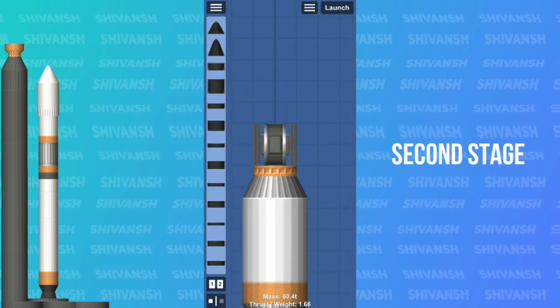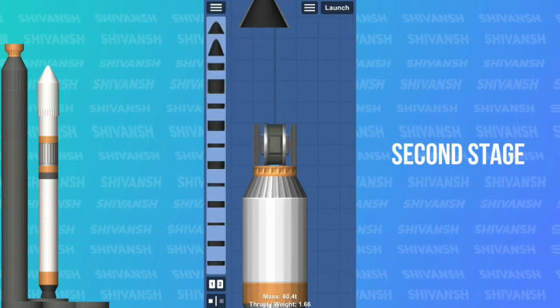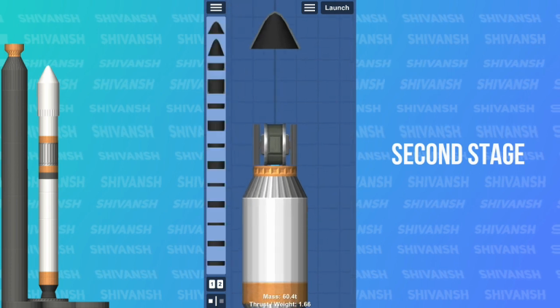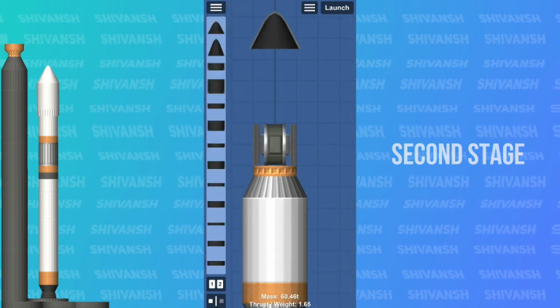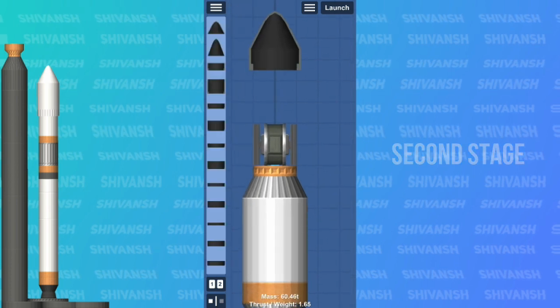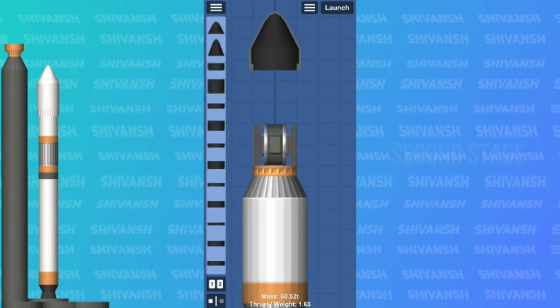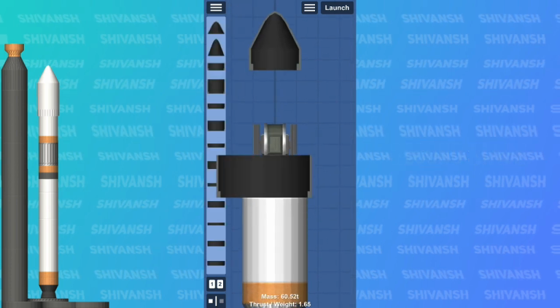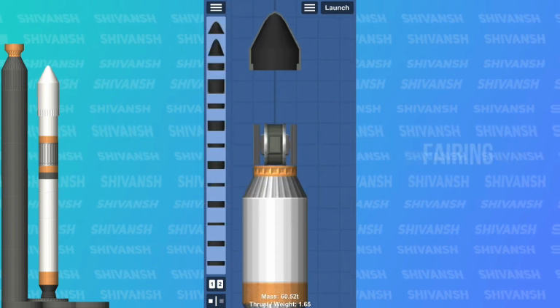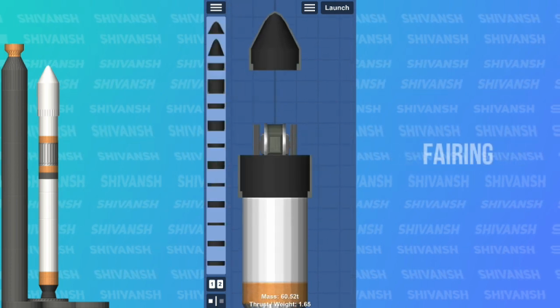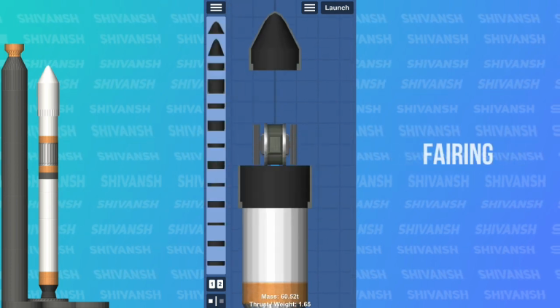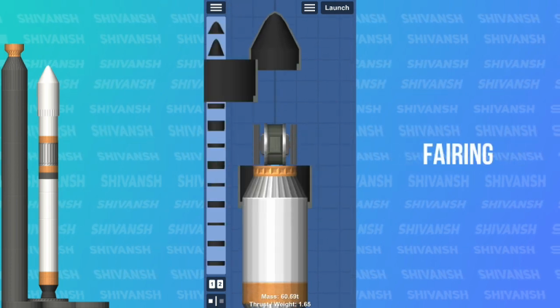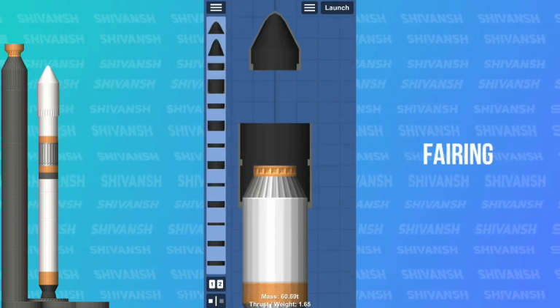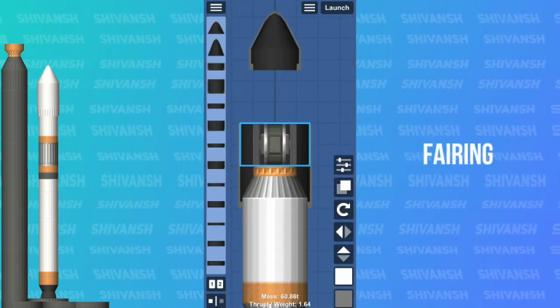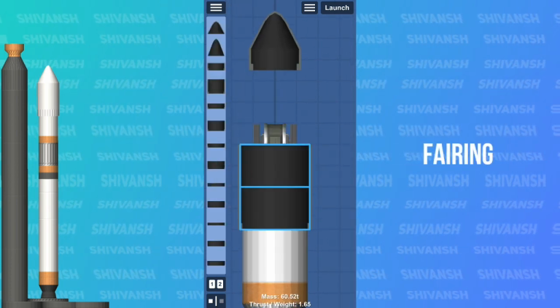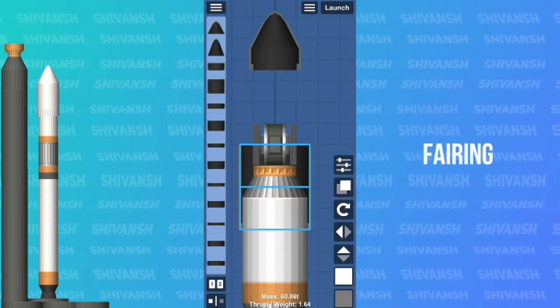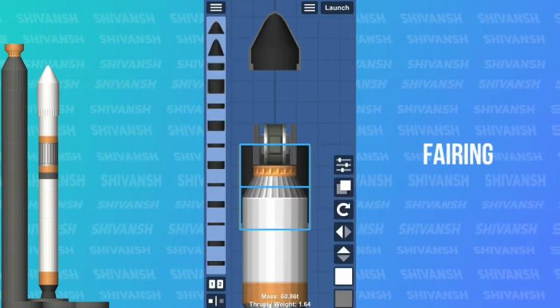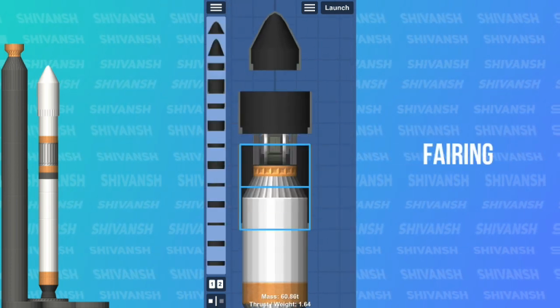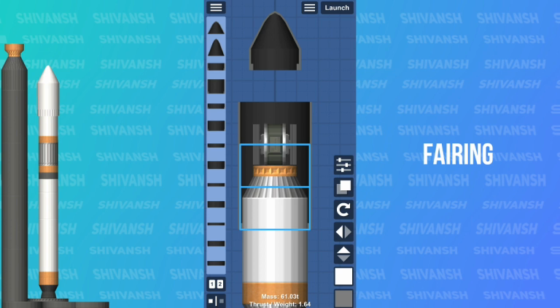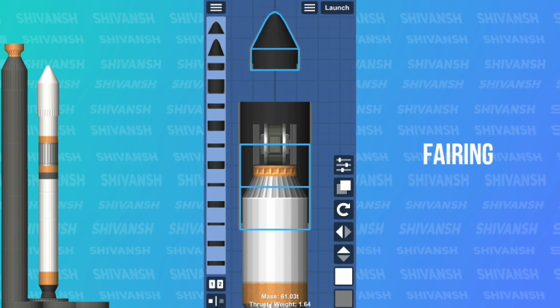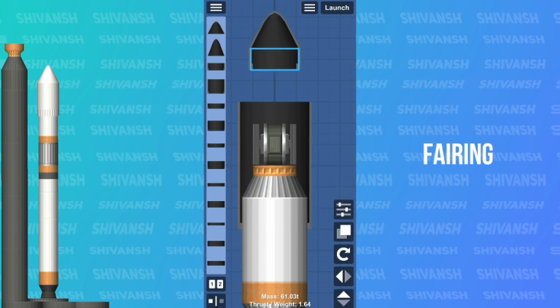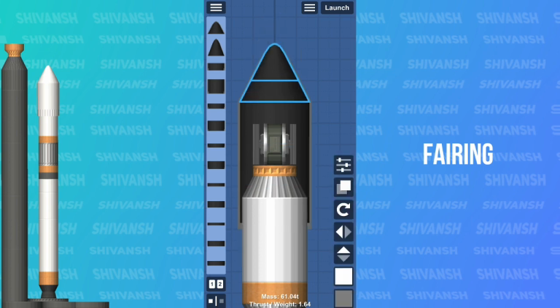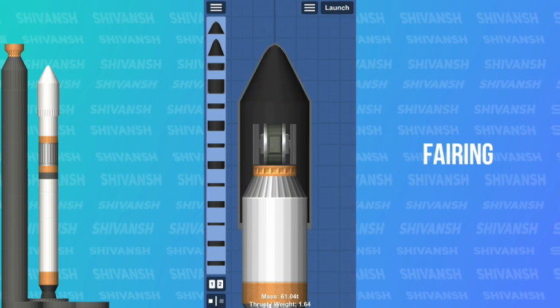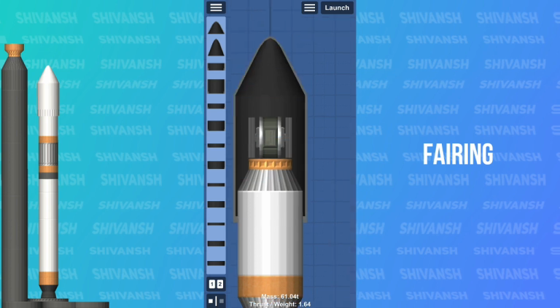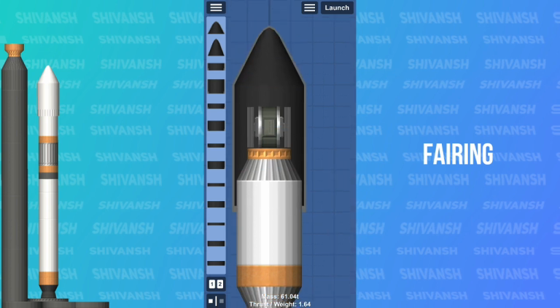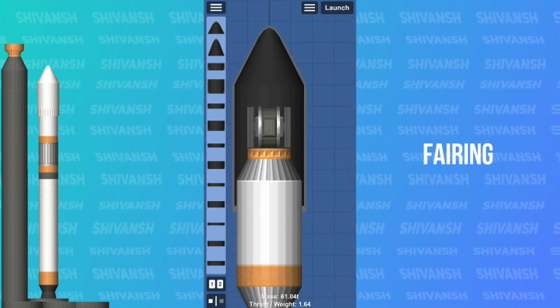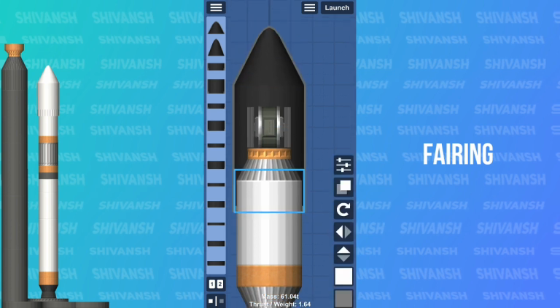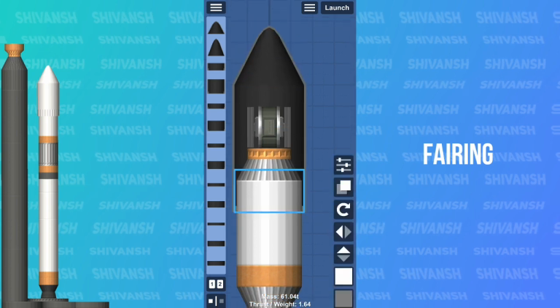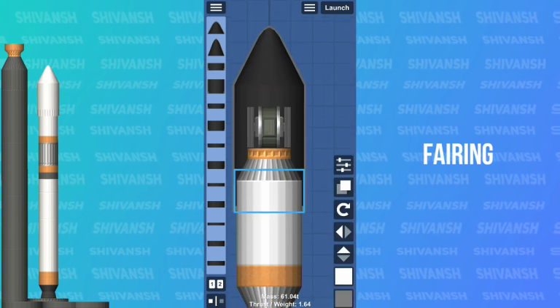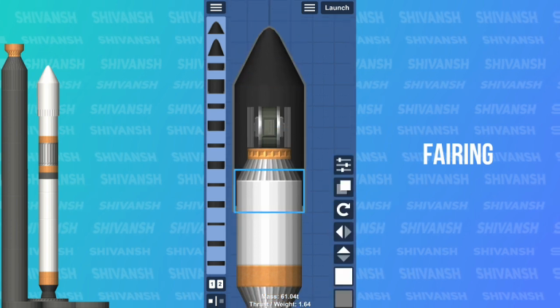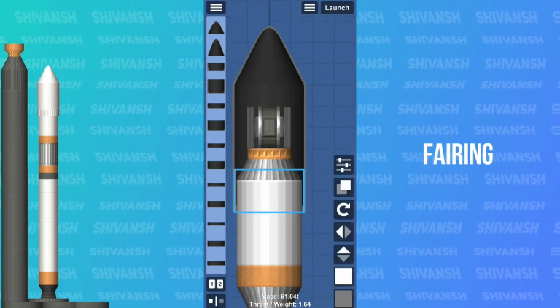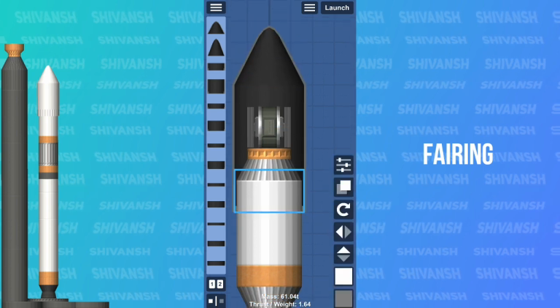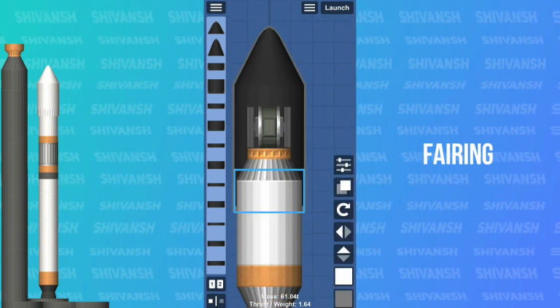Now time to add the fairings. This will prevent our payload from any type of damage during launch and max-Q.